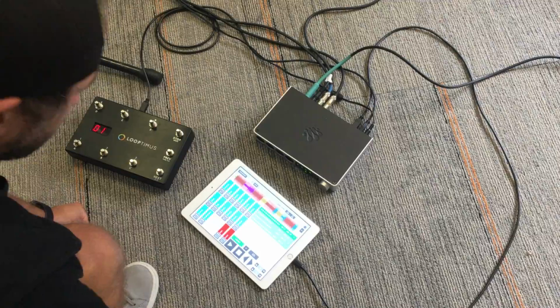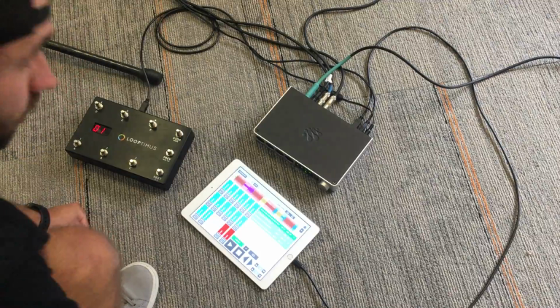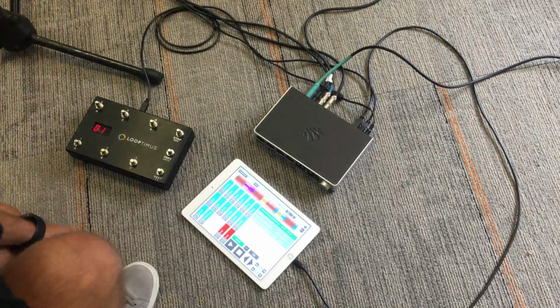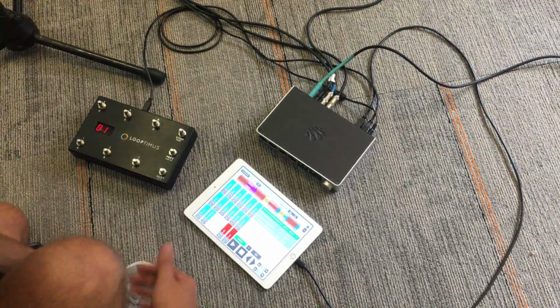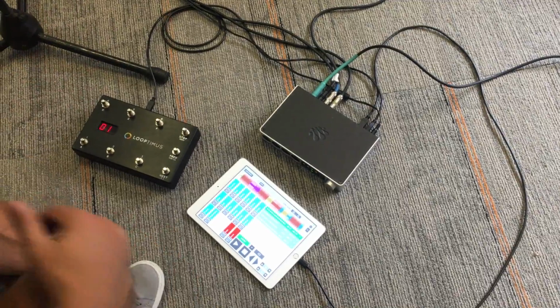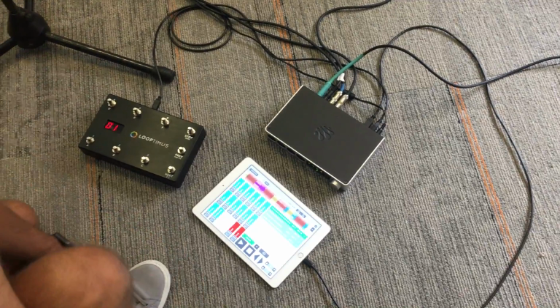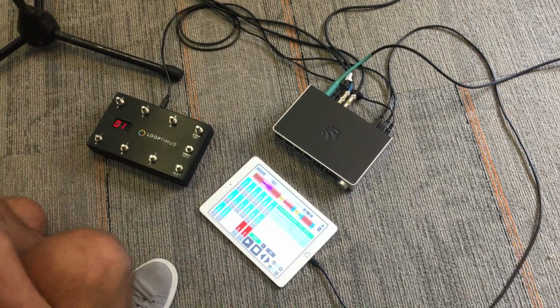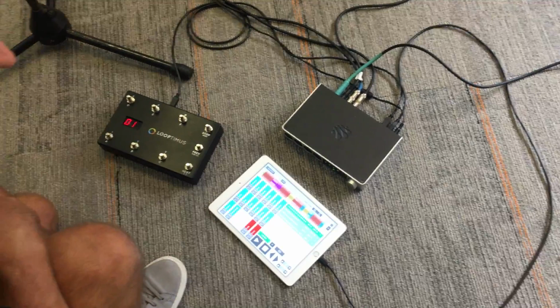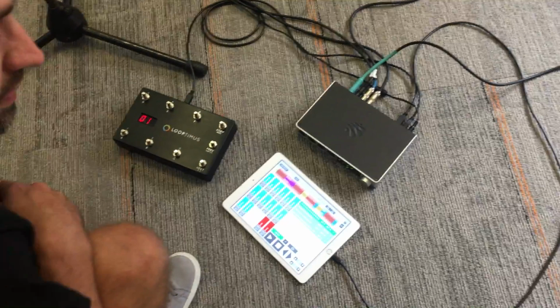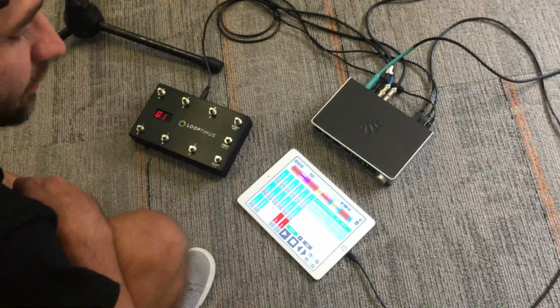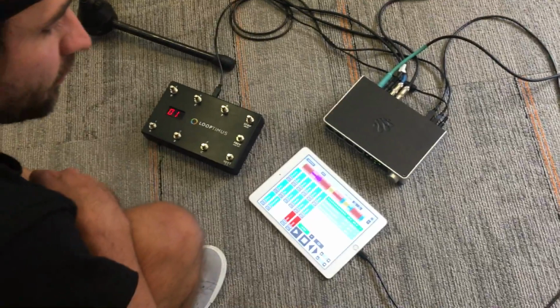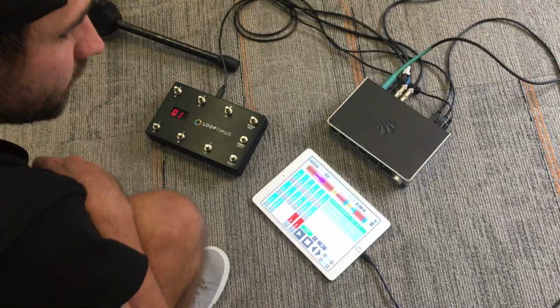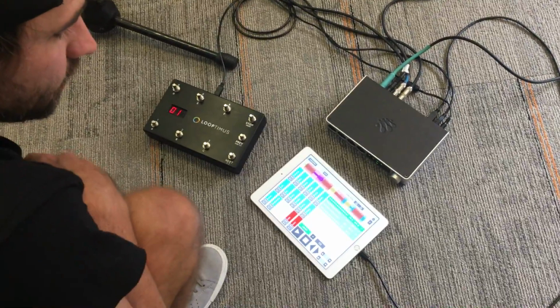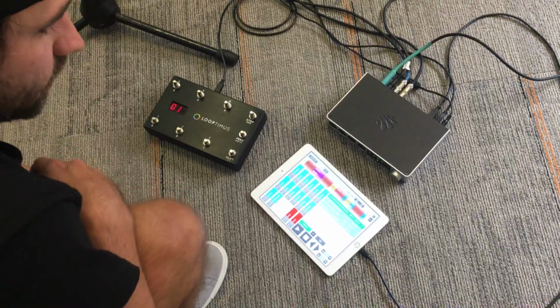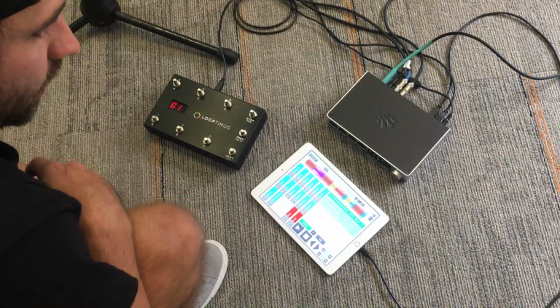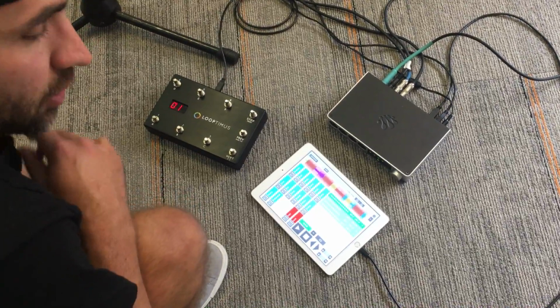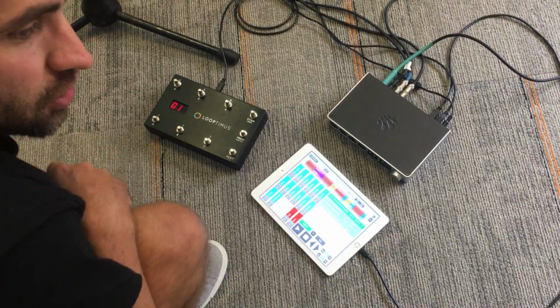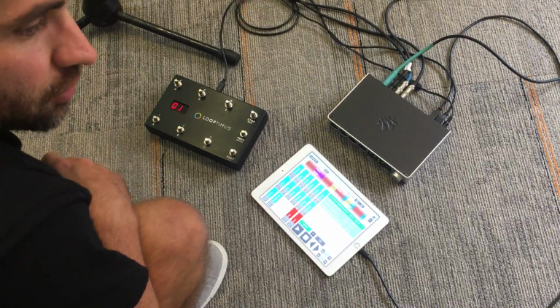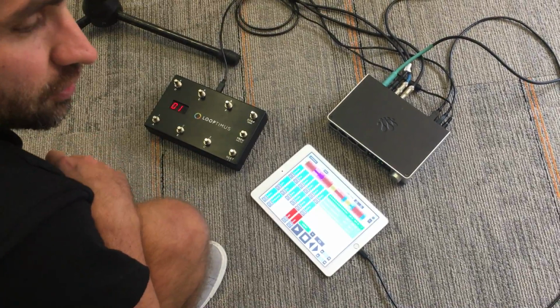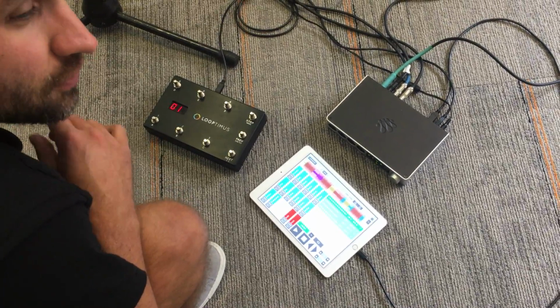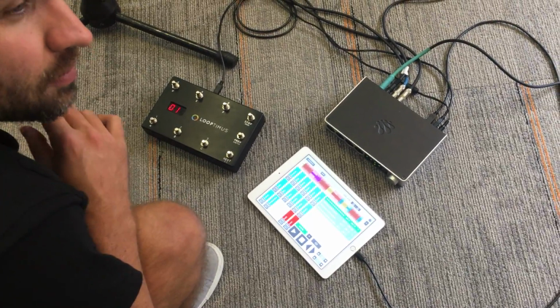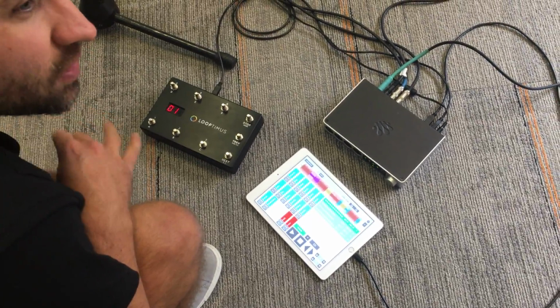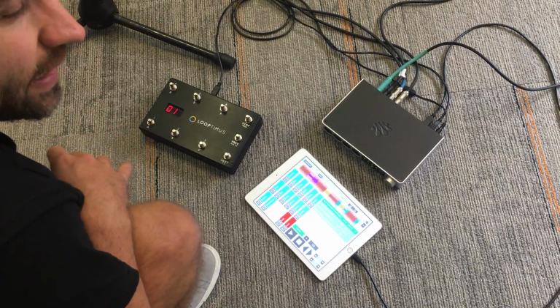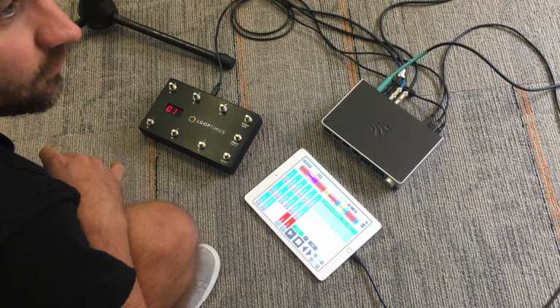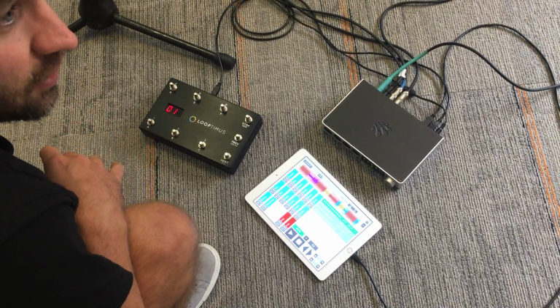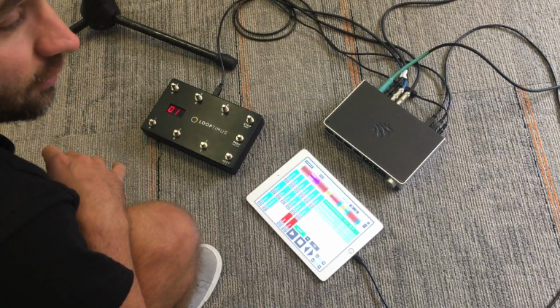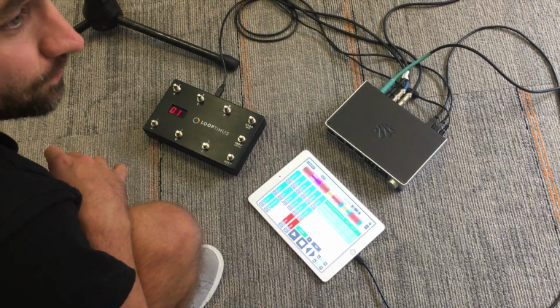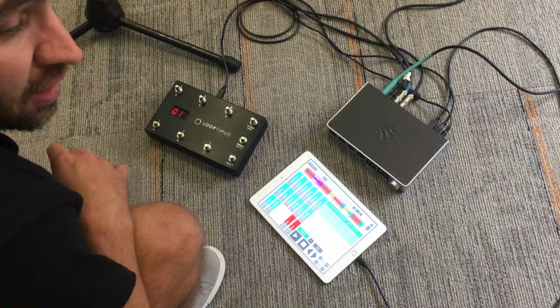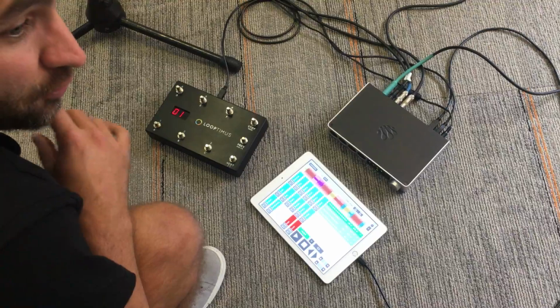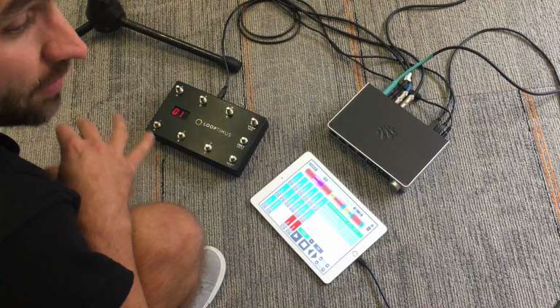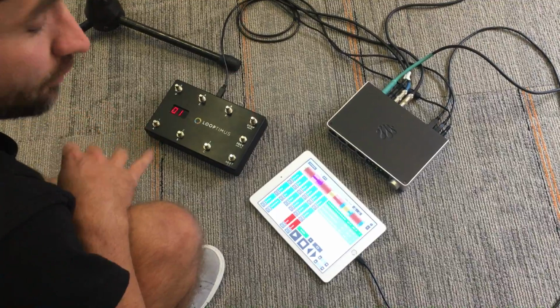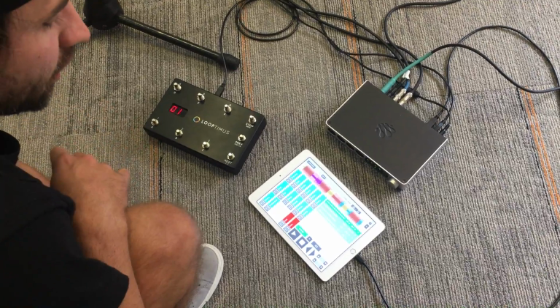What's up loop community? This is Matt McCoy. I'm here to show you the new multi-out feature in Prime 3.